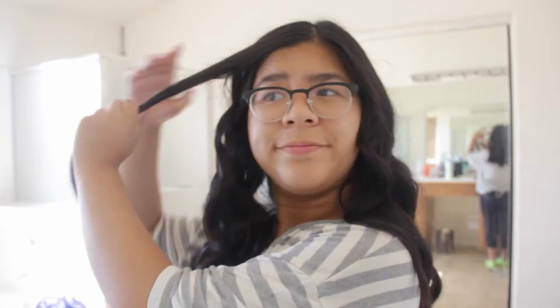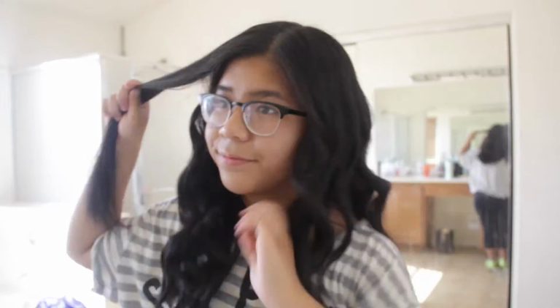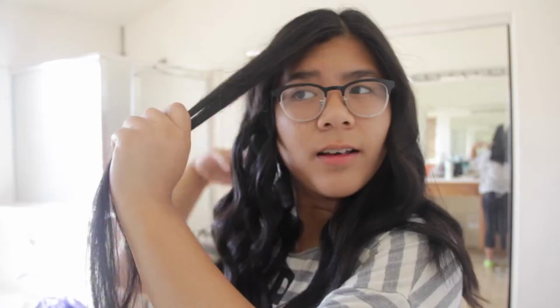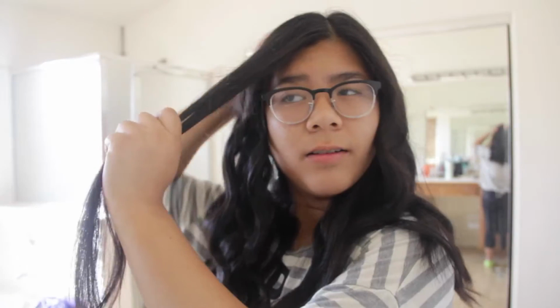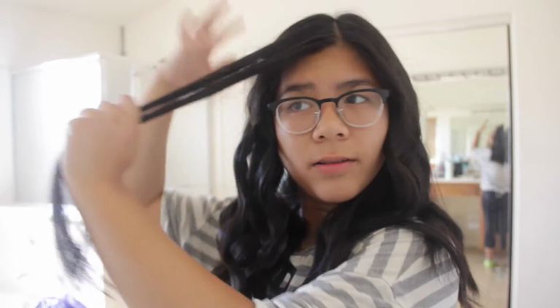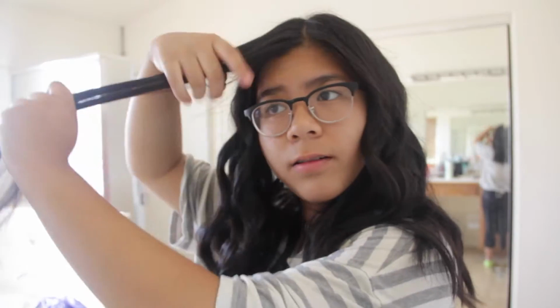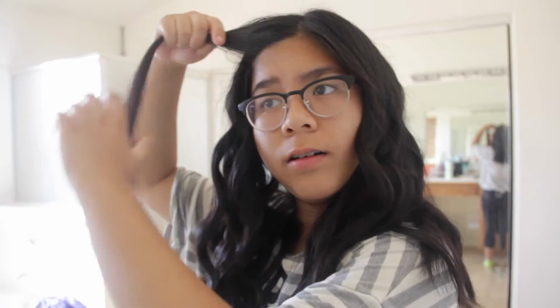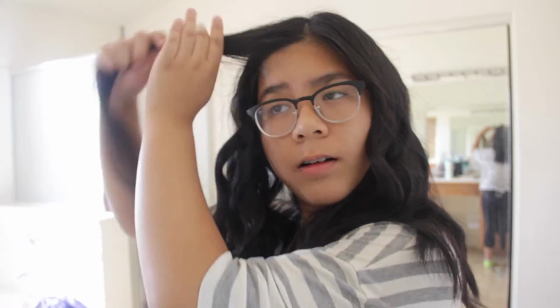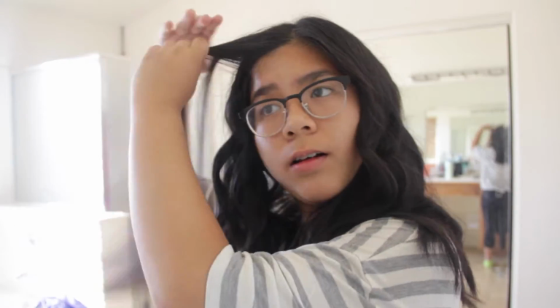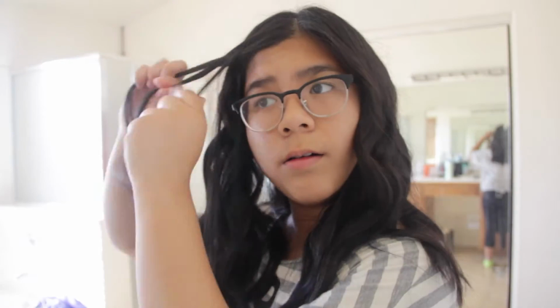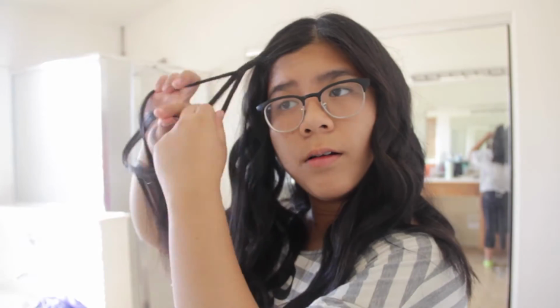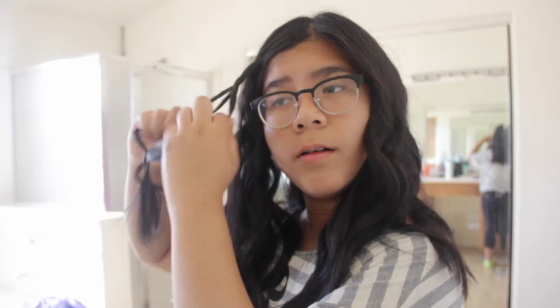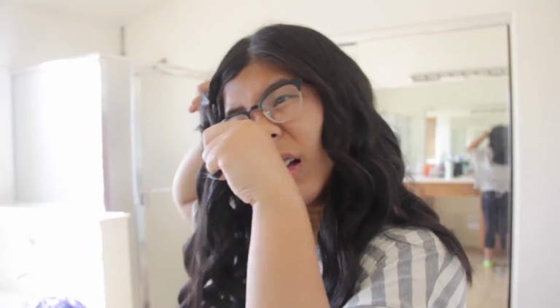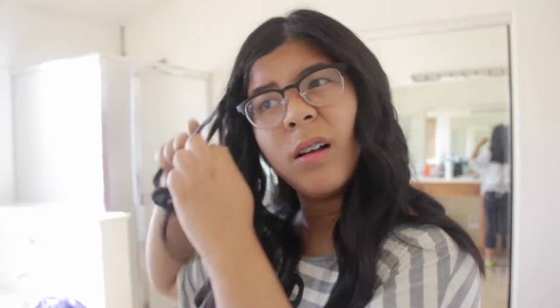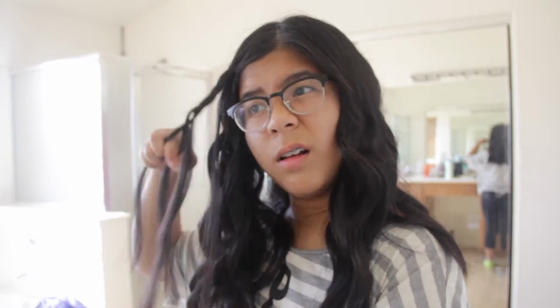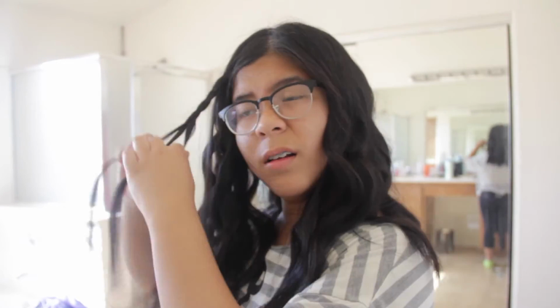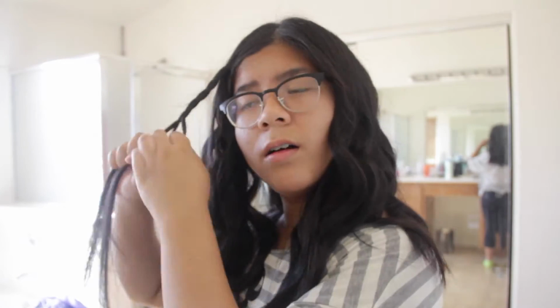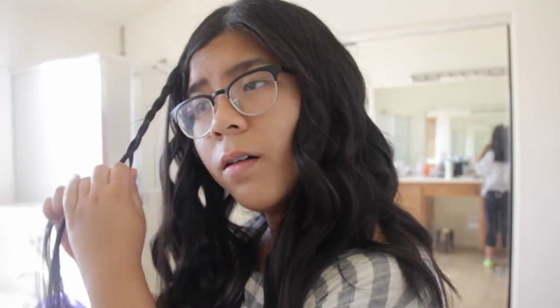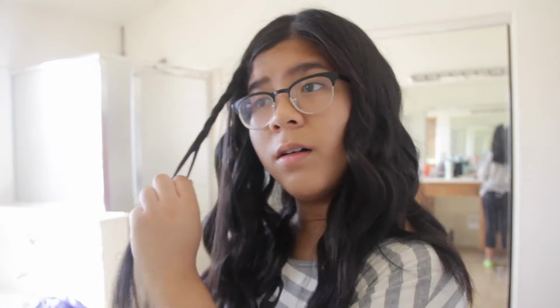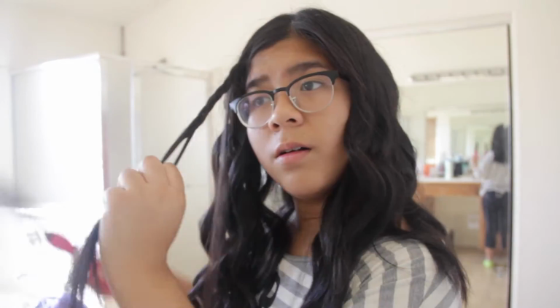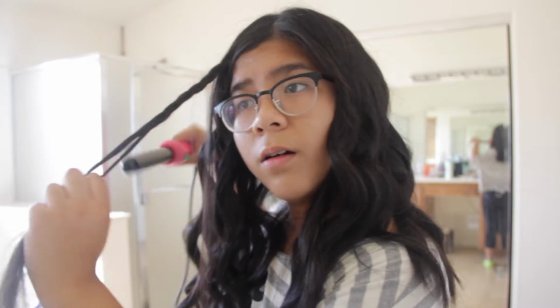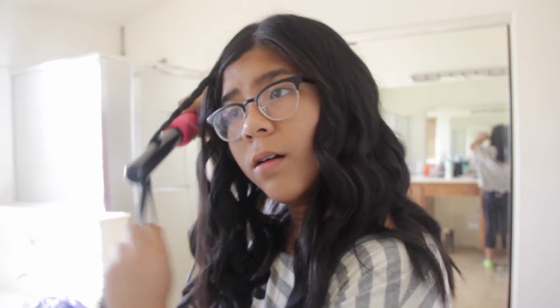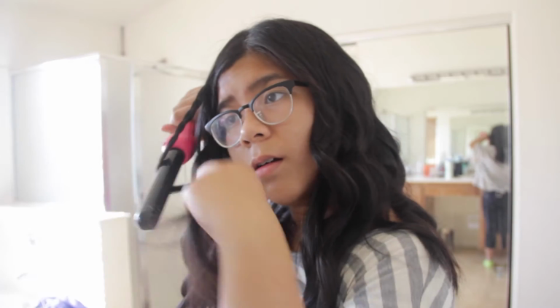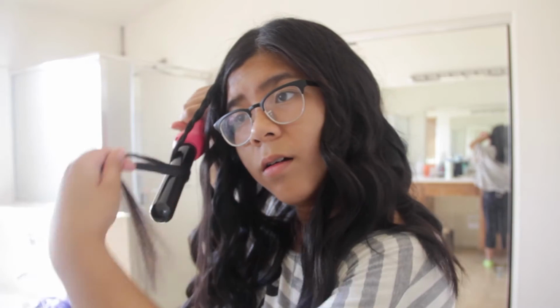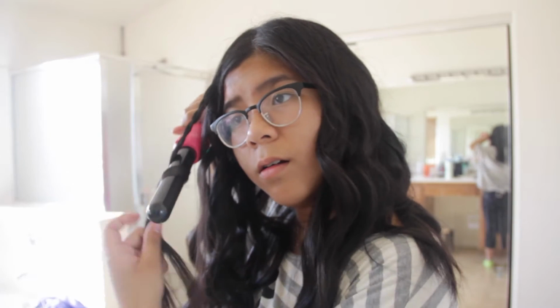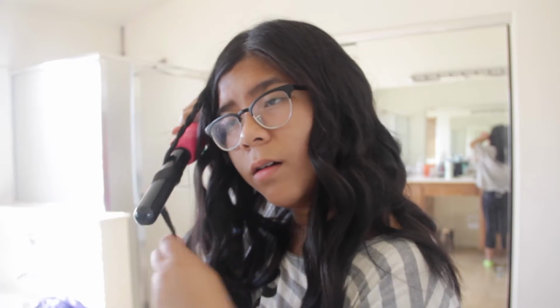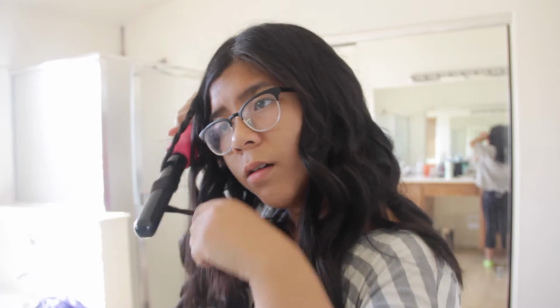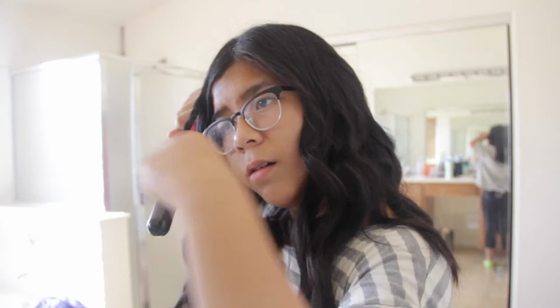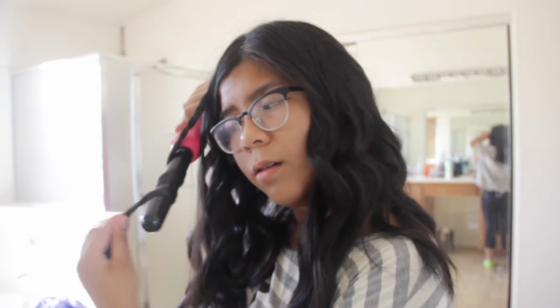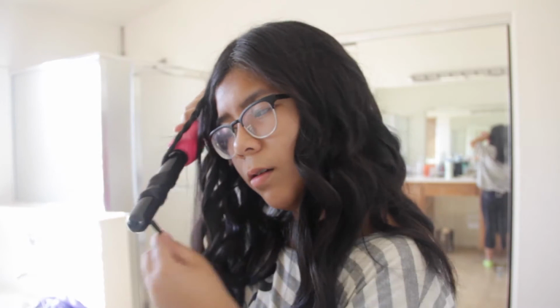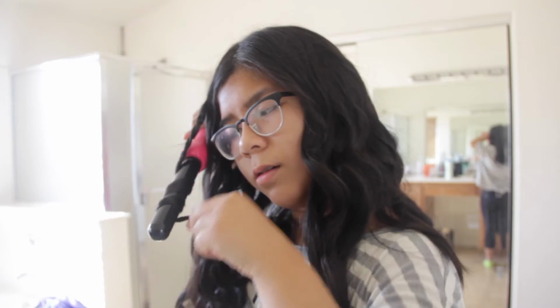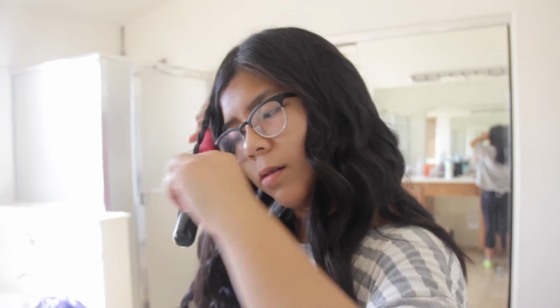In the front where my sort of fringe thing is, I'm just braiding it and then curling it at the ends.